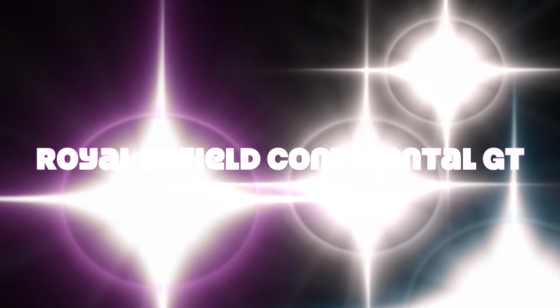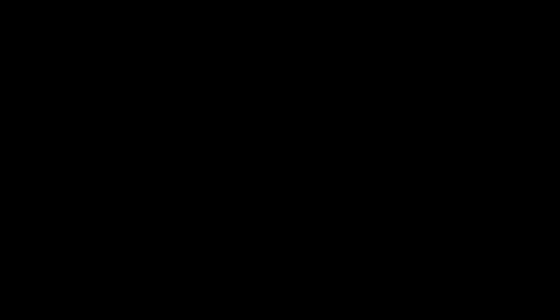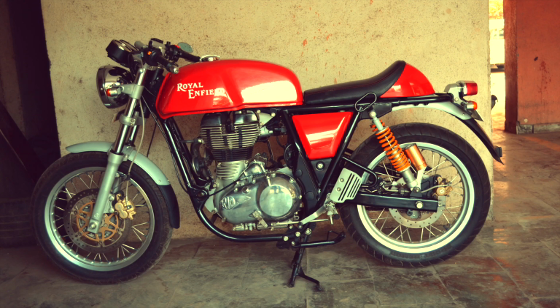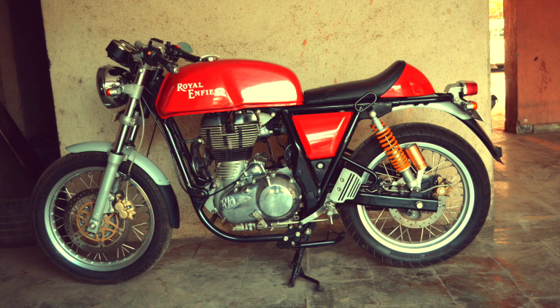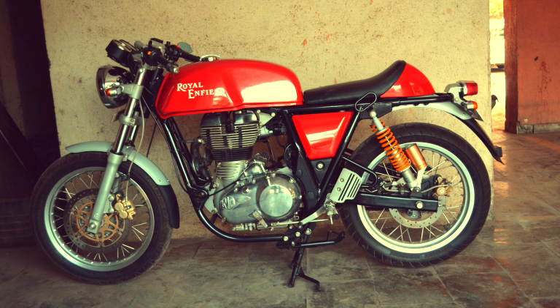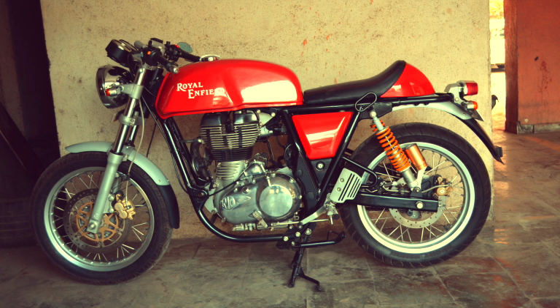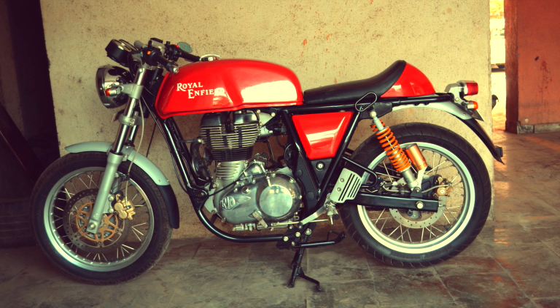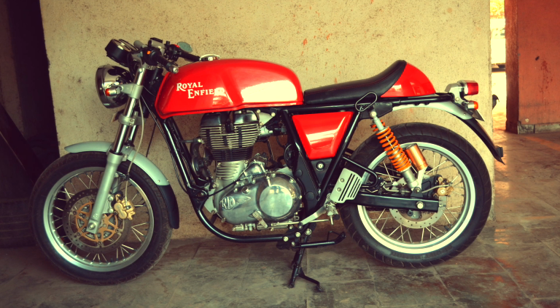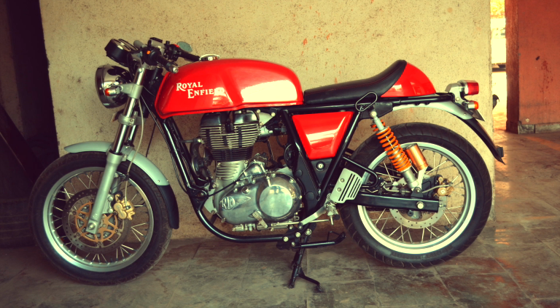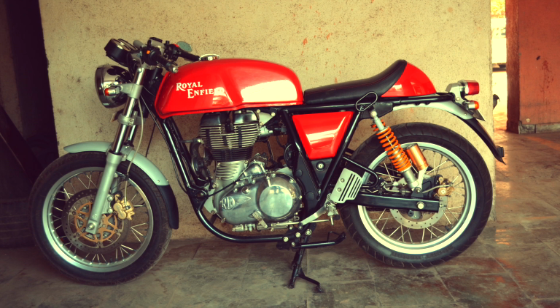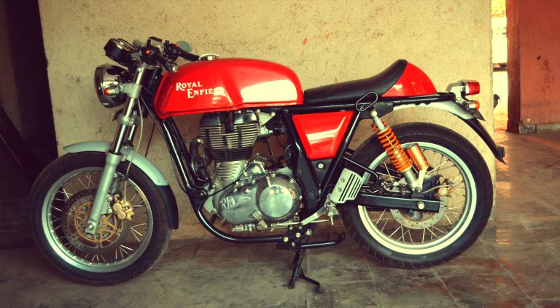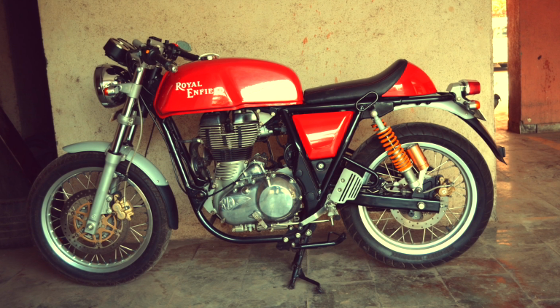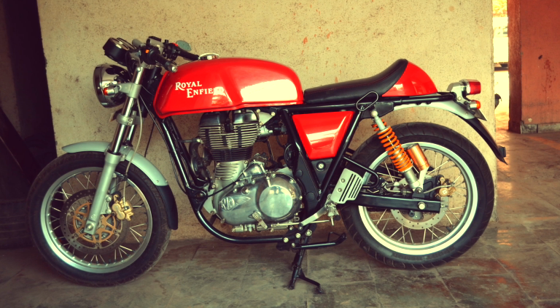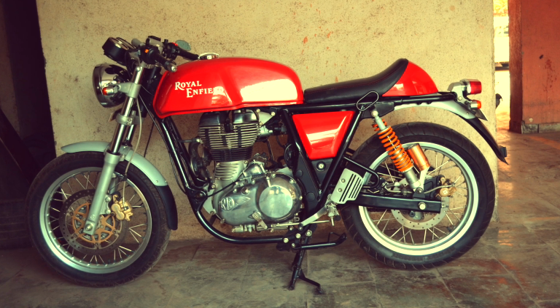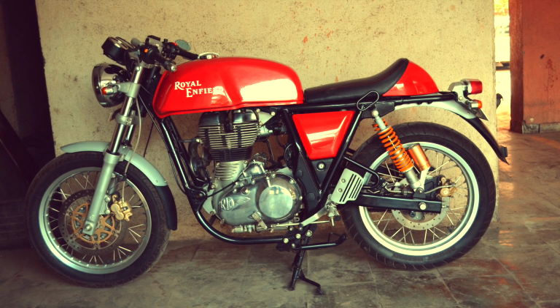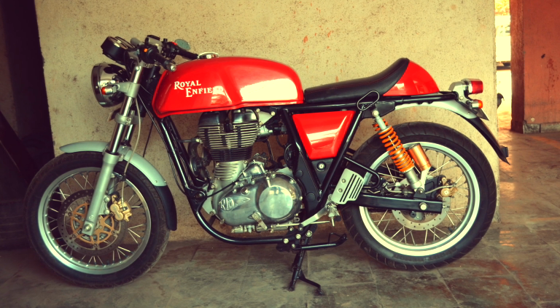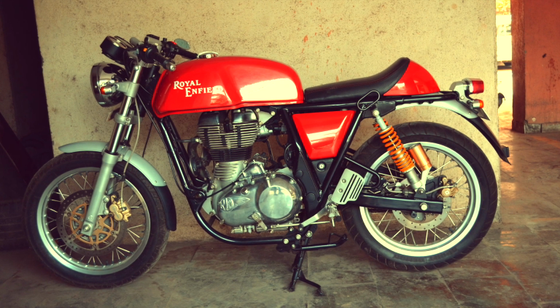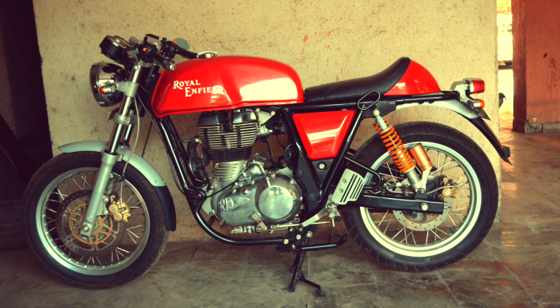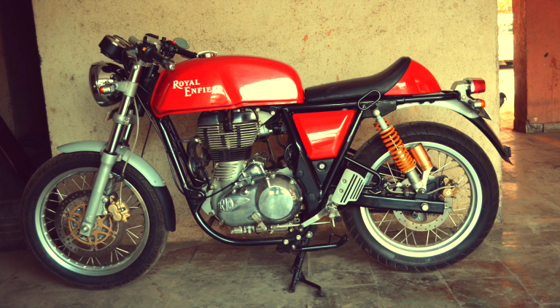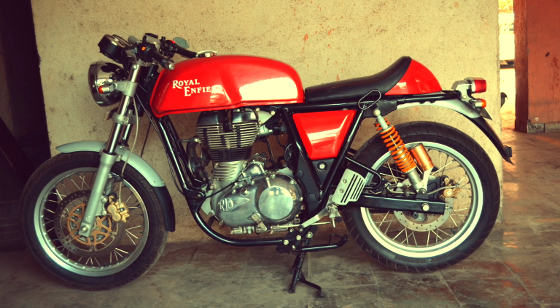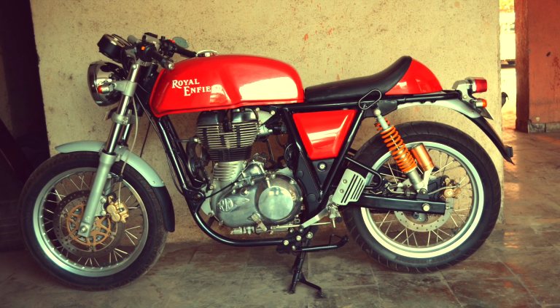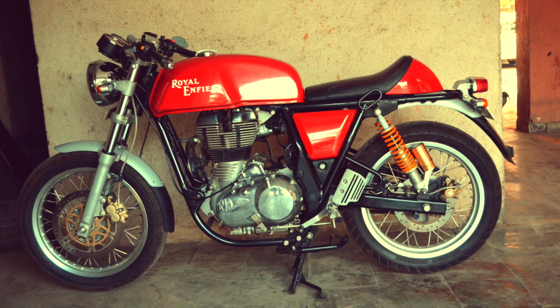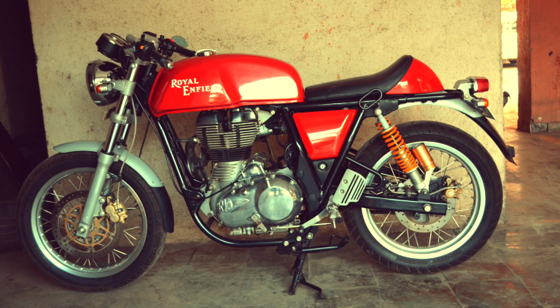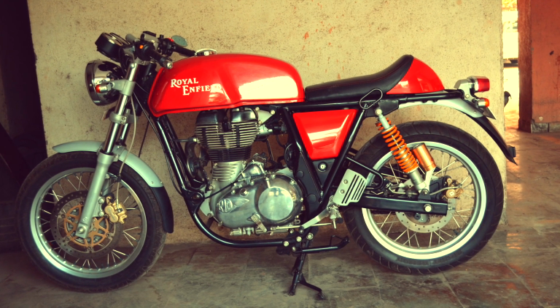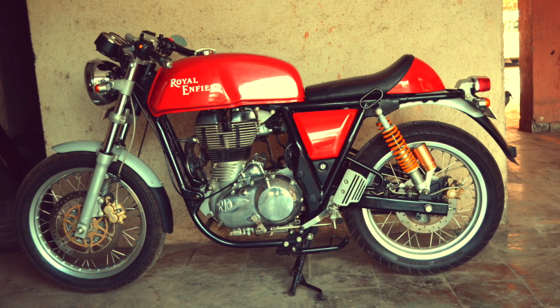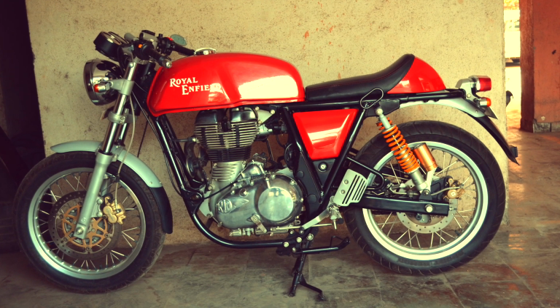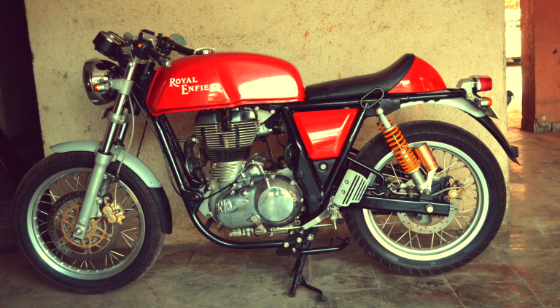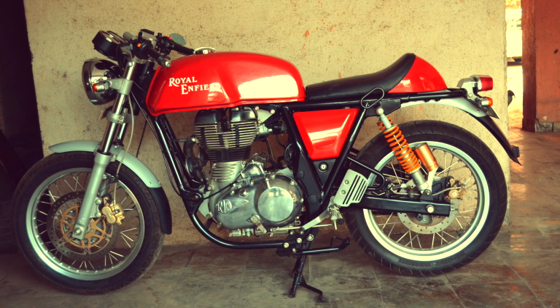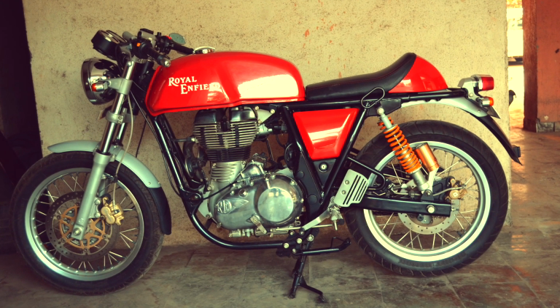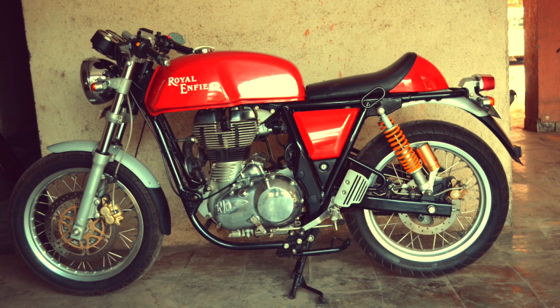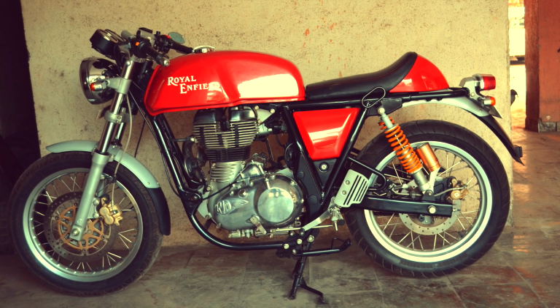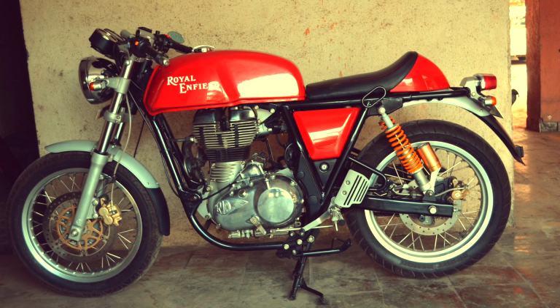Hi guys, I am finally reviewing my Continental GT Royal Enfield which I have had since 2 years.